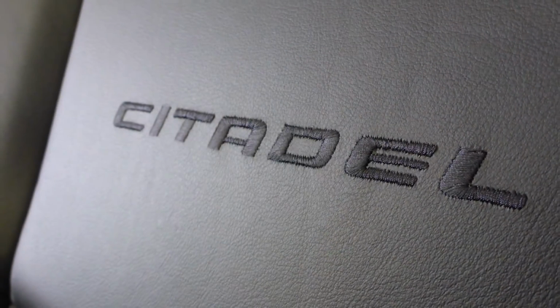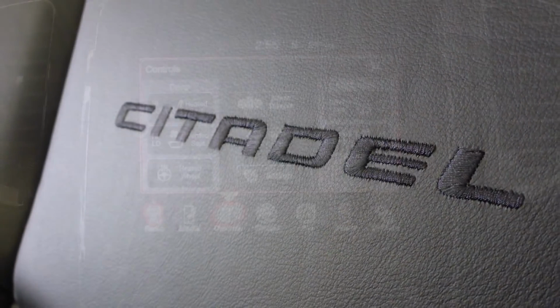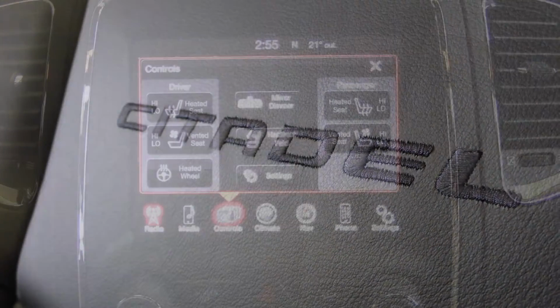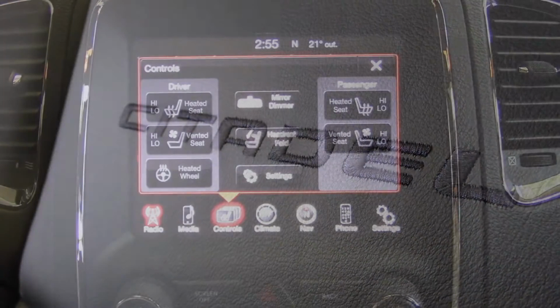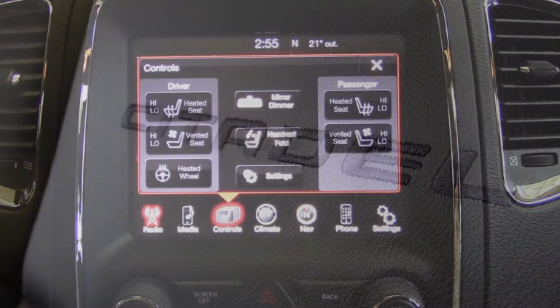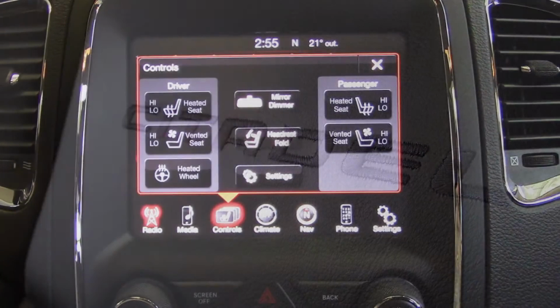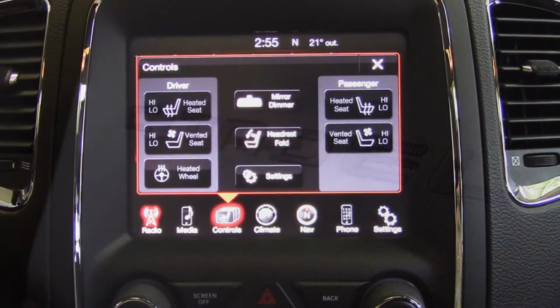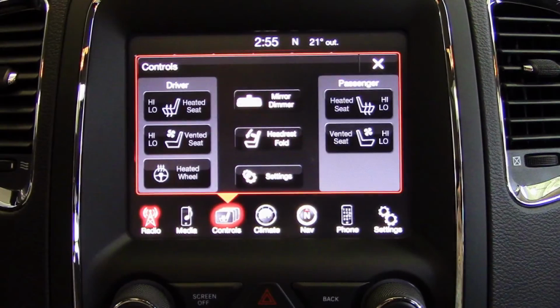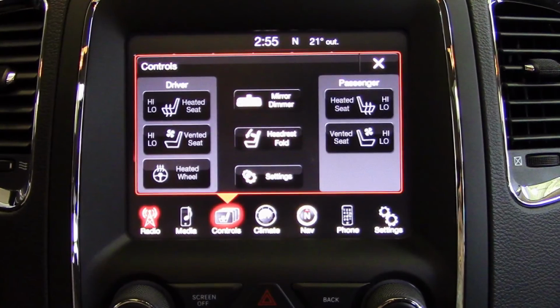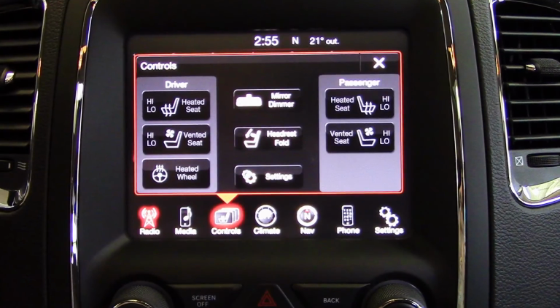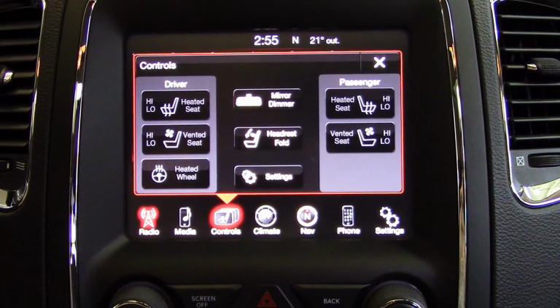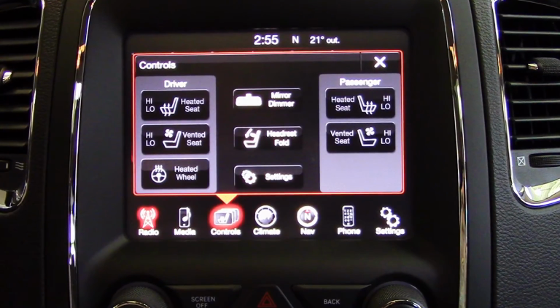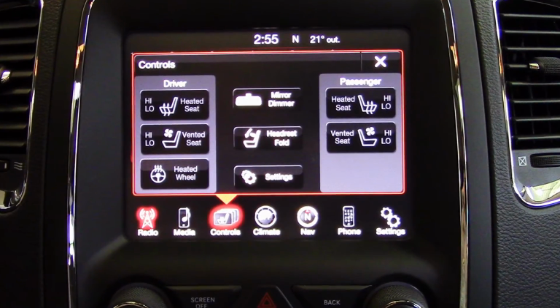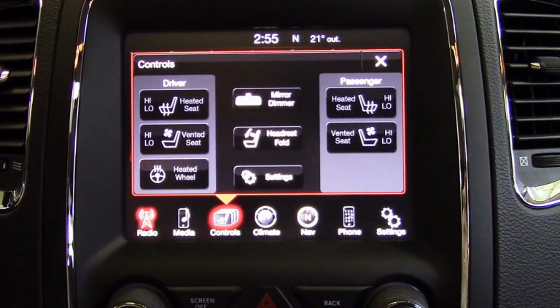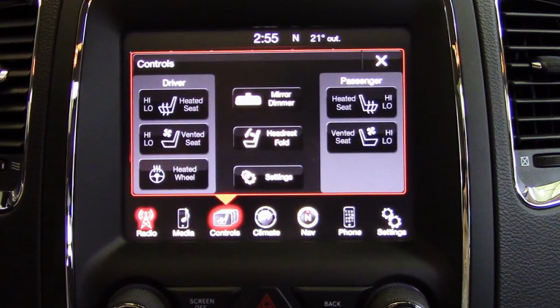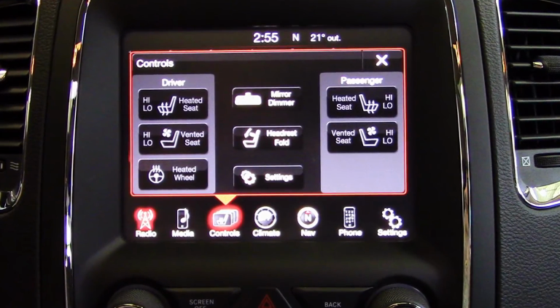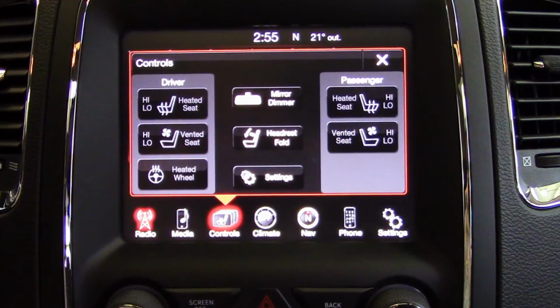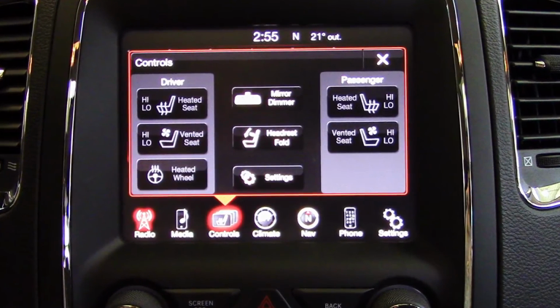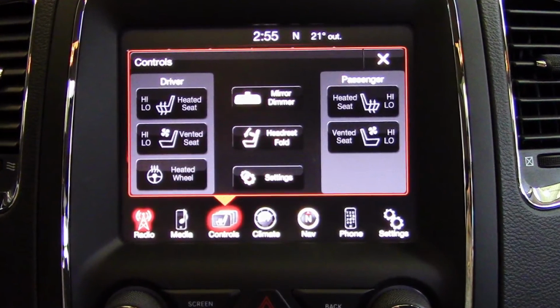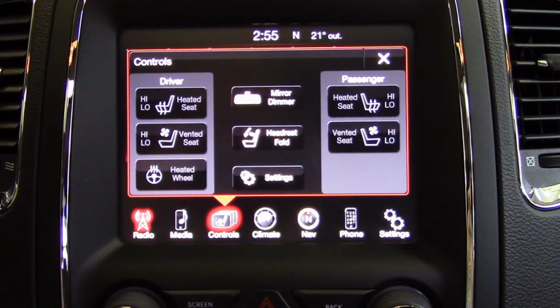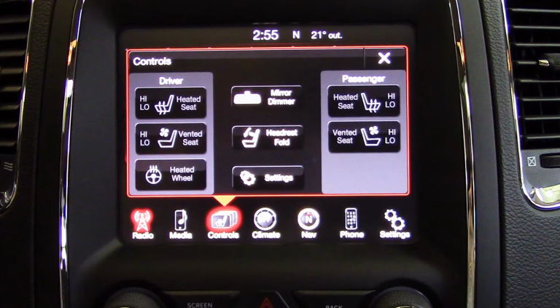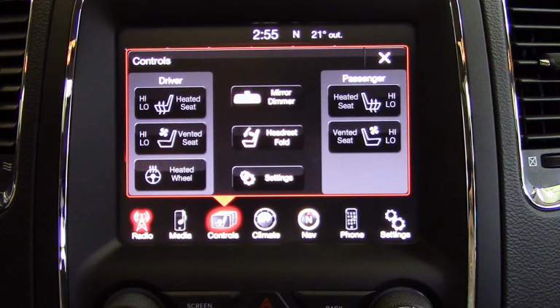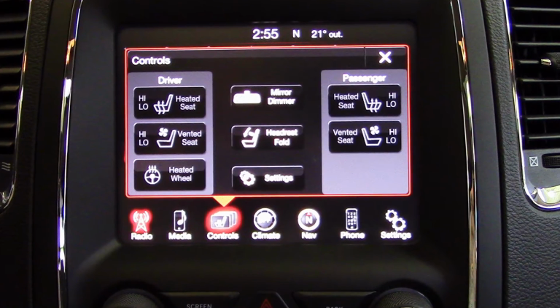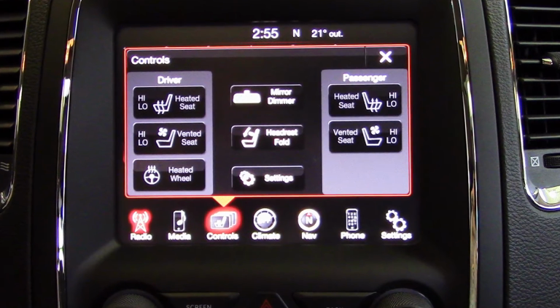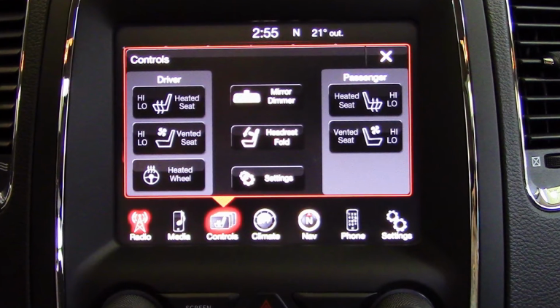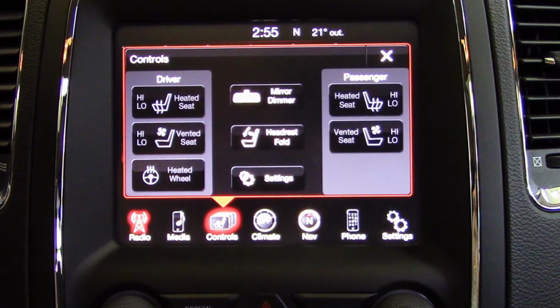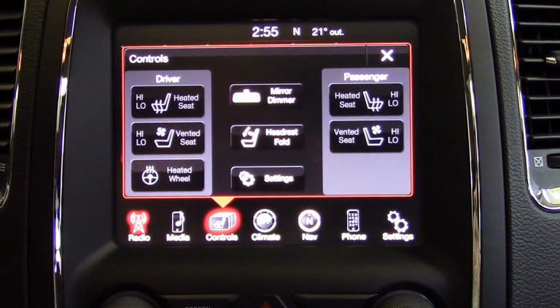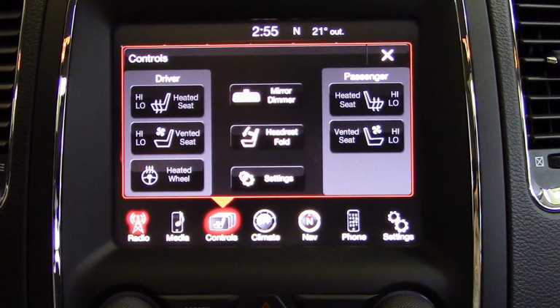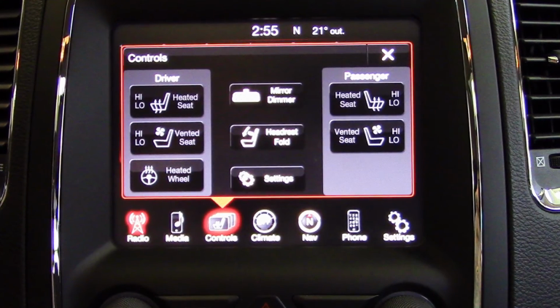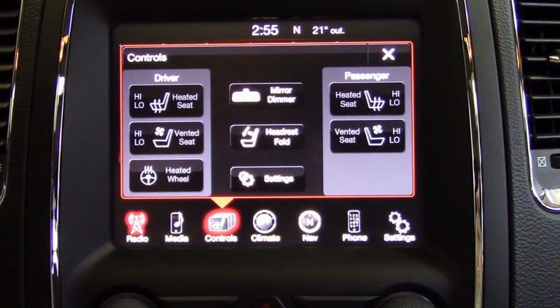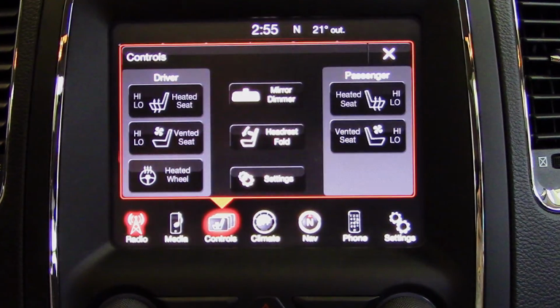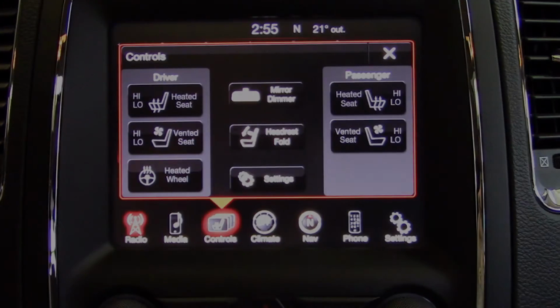As well, the front seats are both heated and ventilated, along with a heated steering wheel and second row seating.